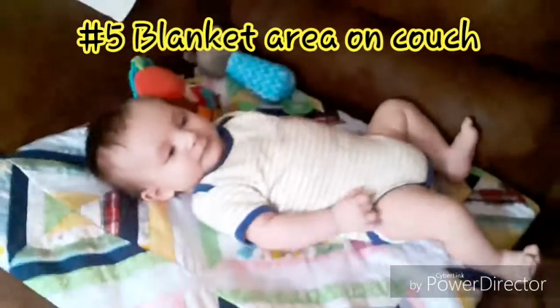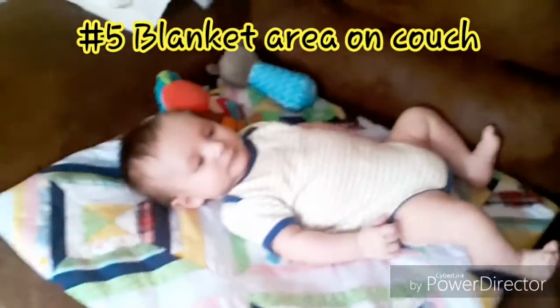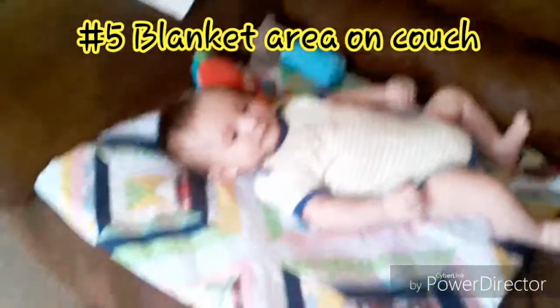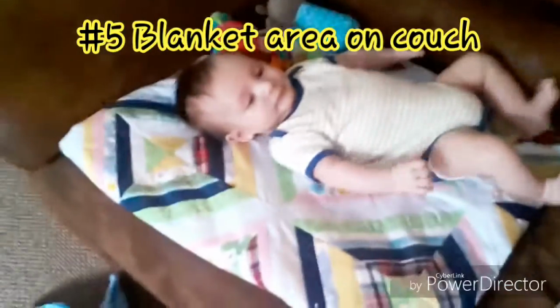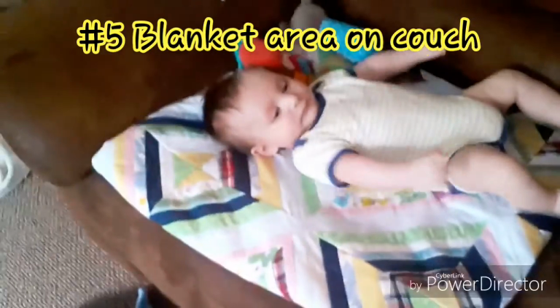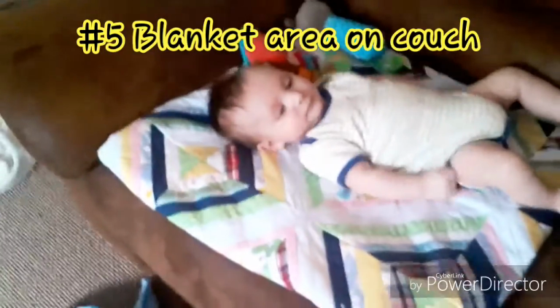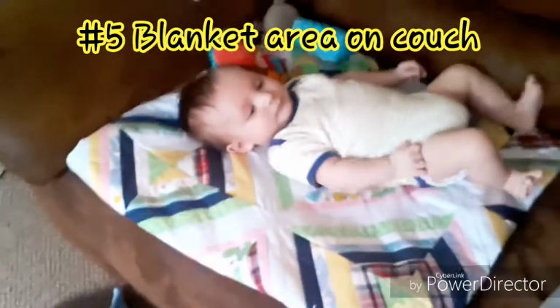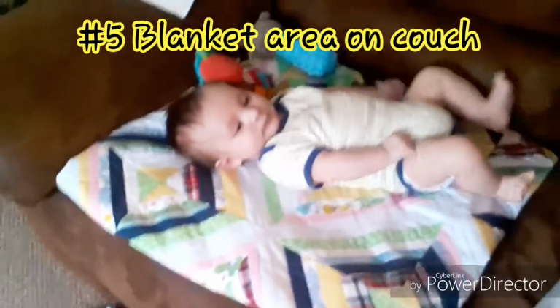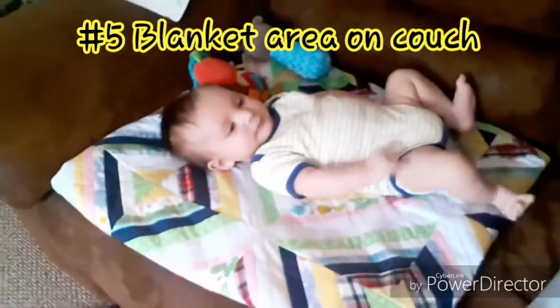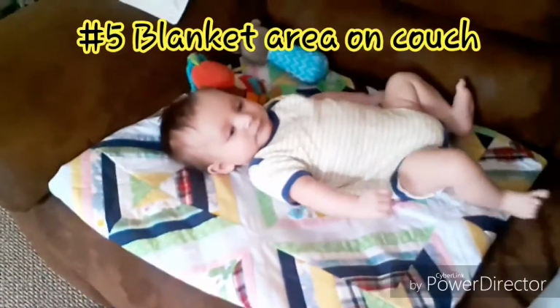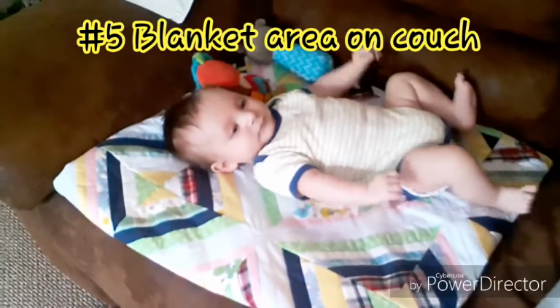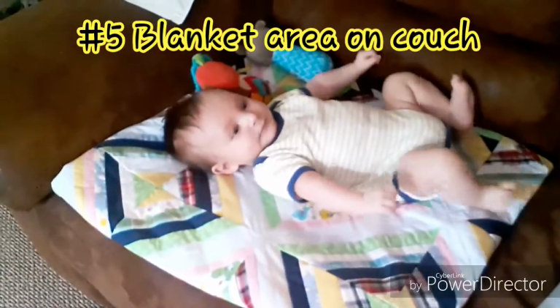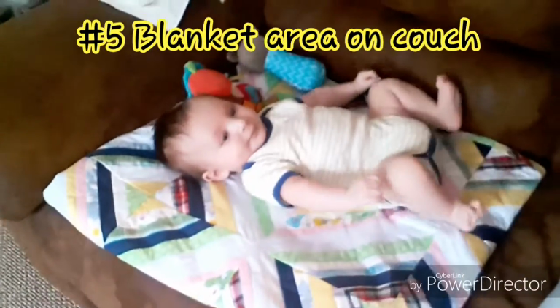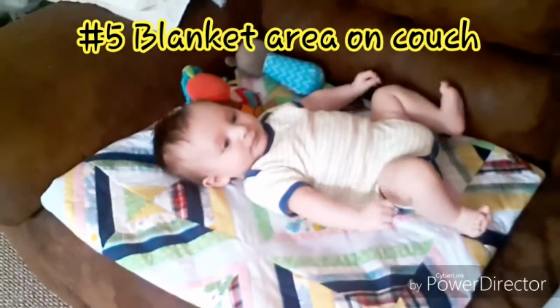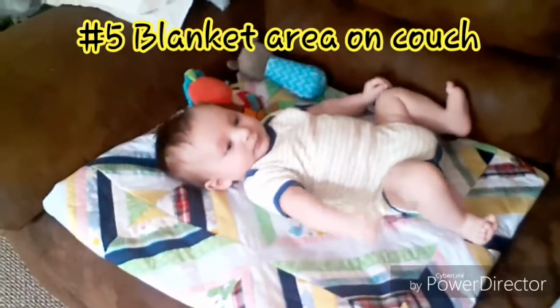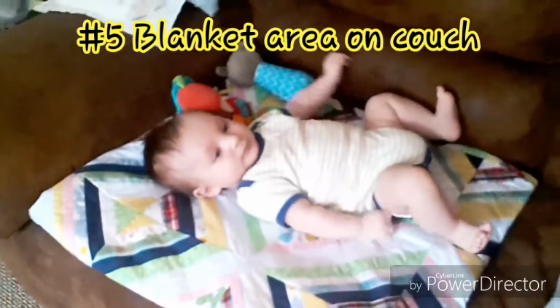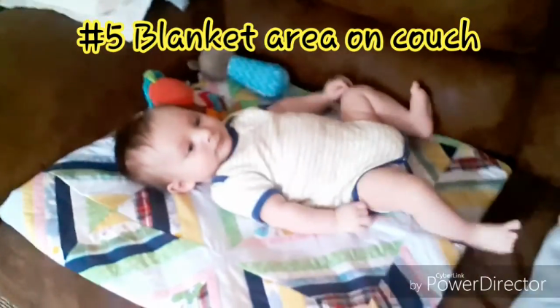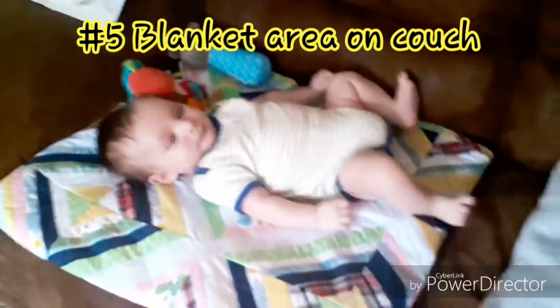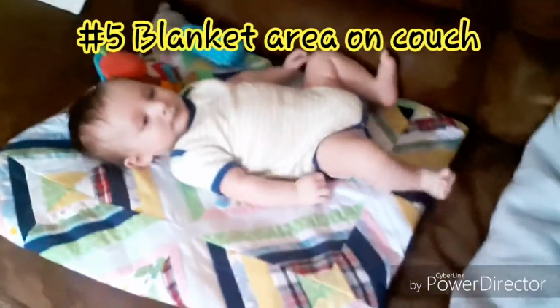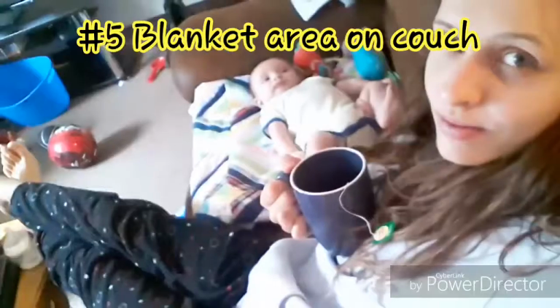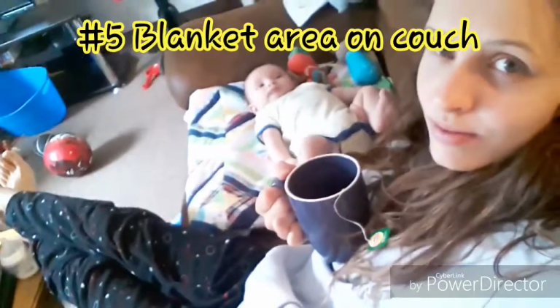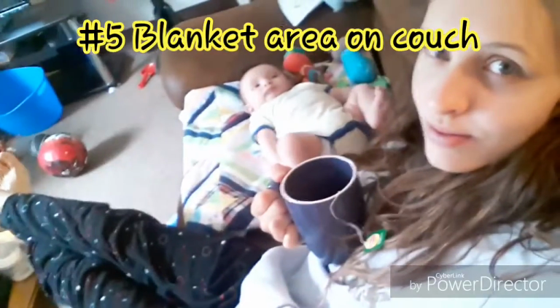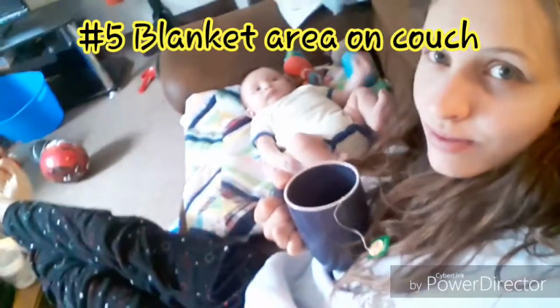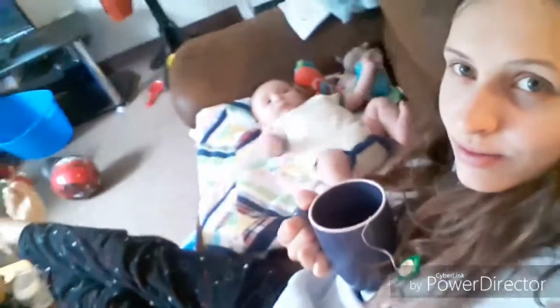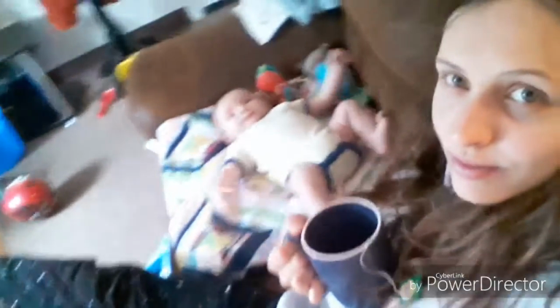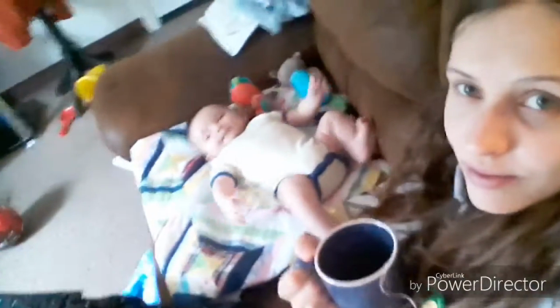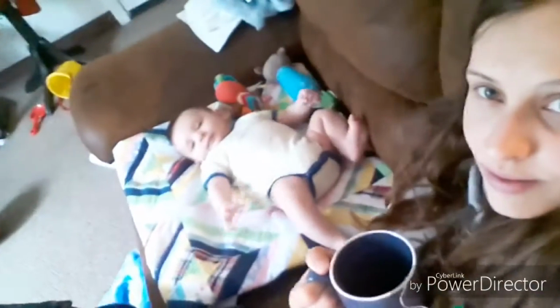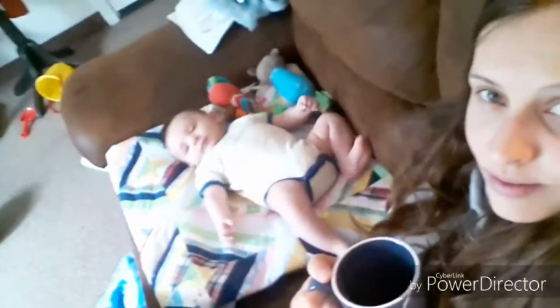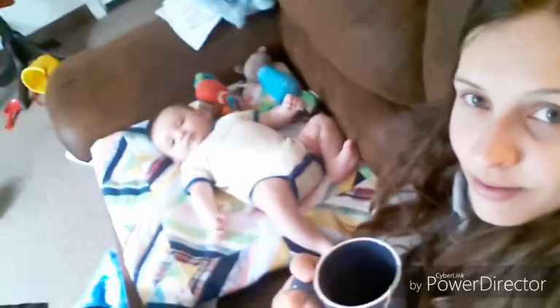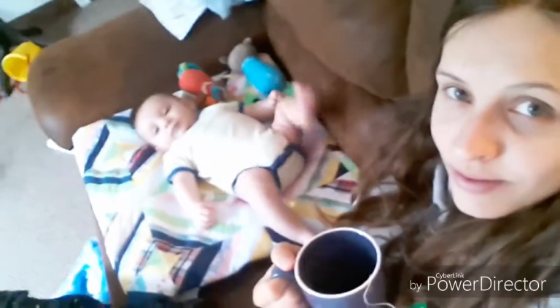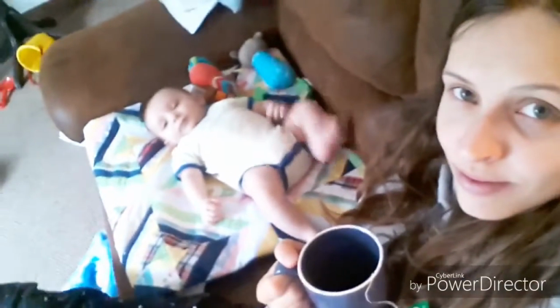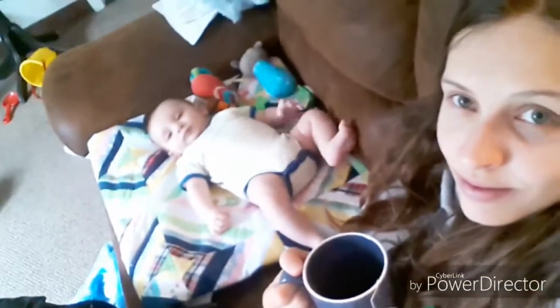Have a blanket area on the couch for baby. Your baby is nice and close and your couch is safe and clean.